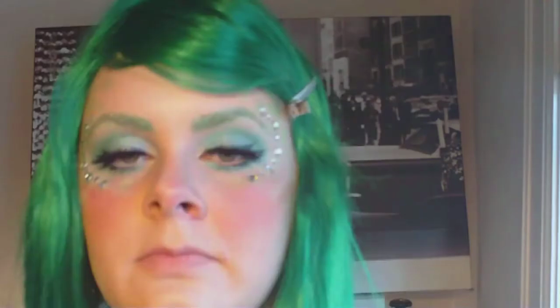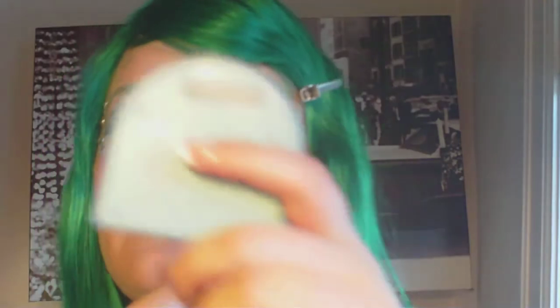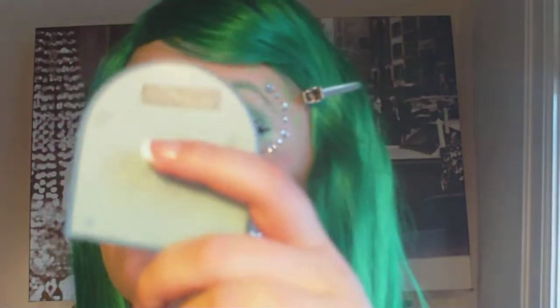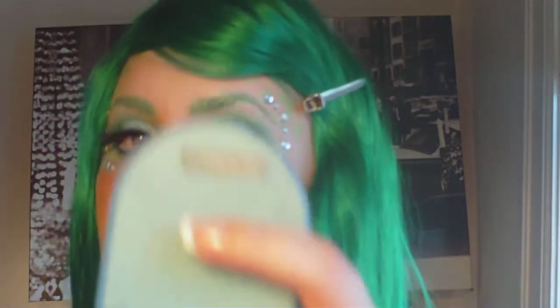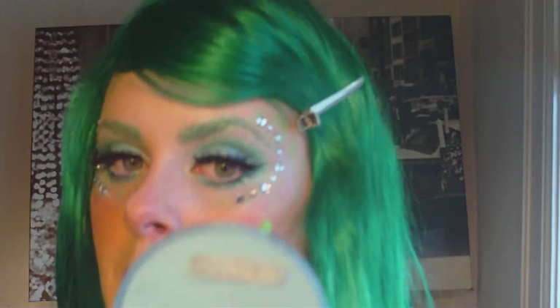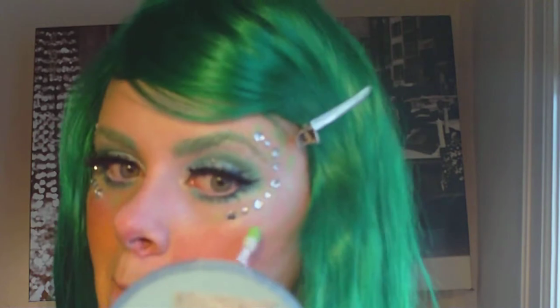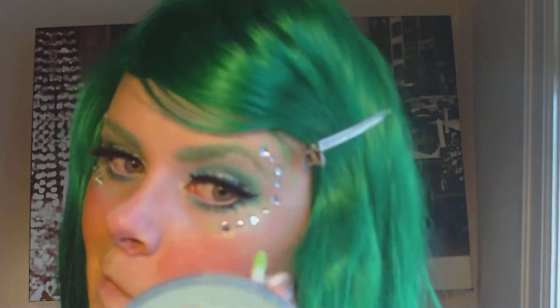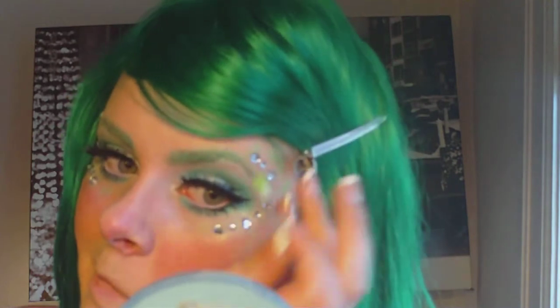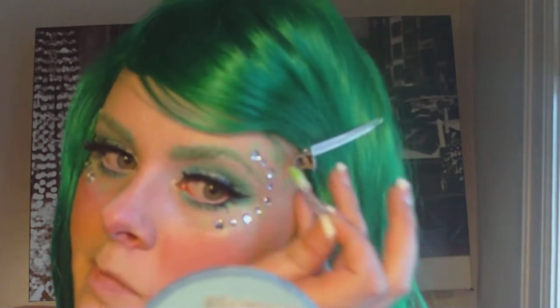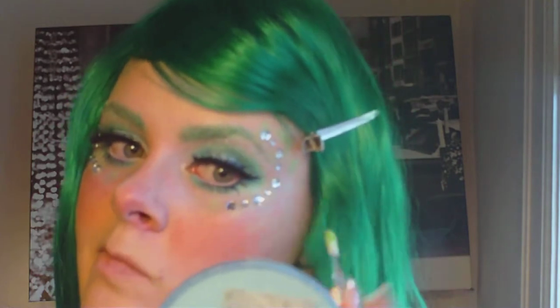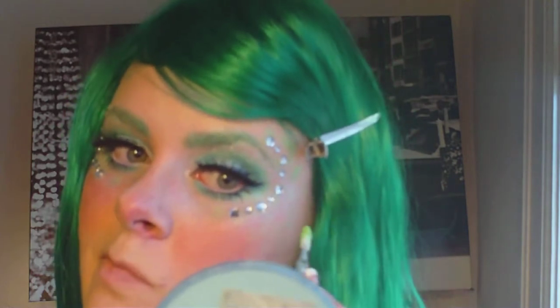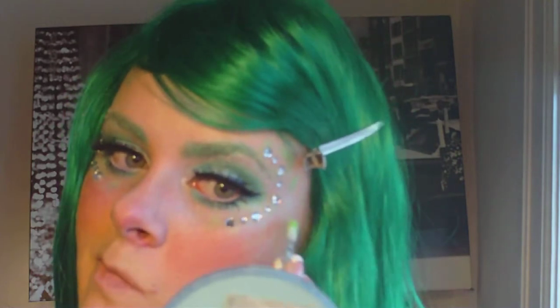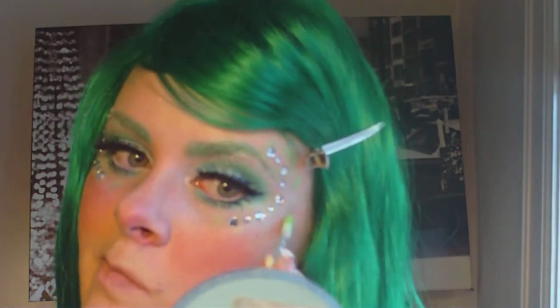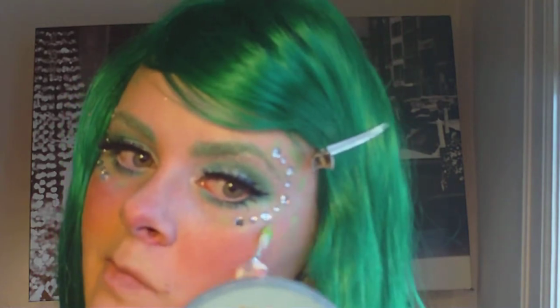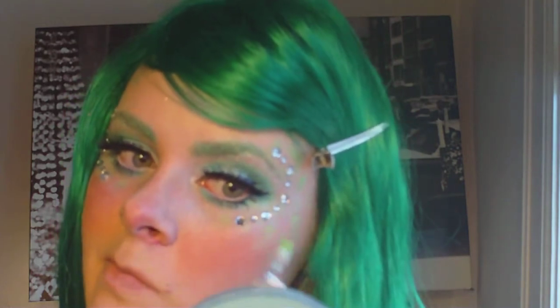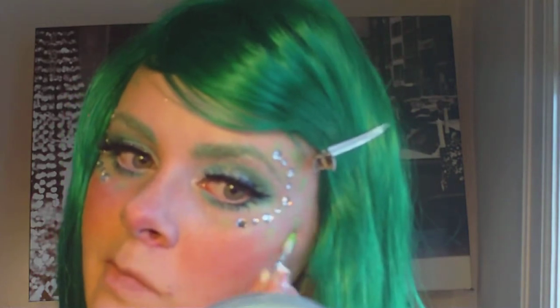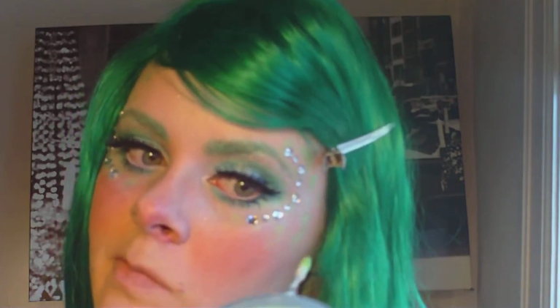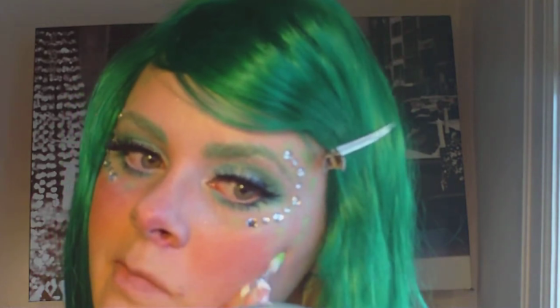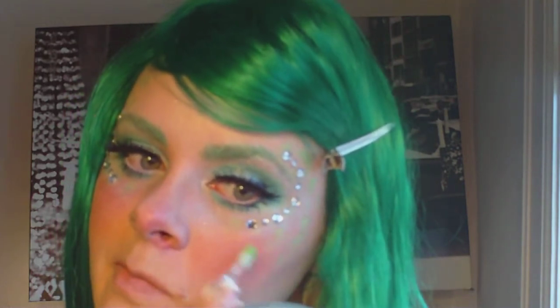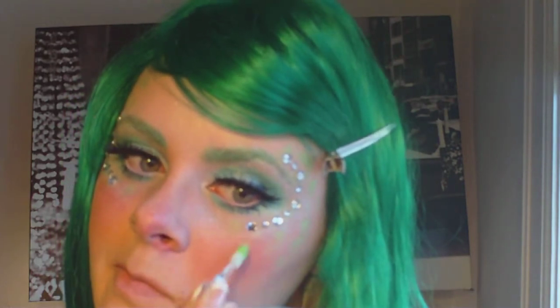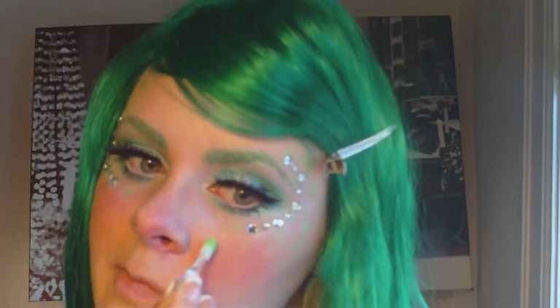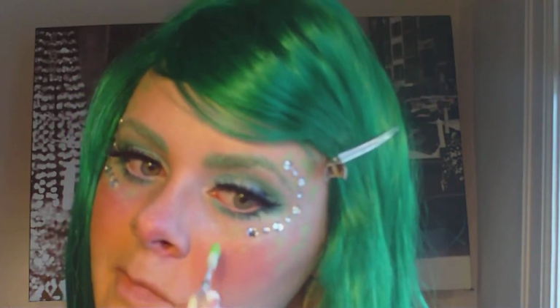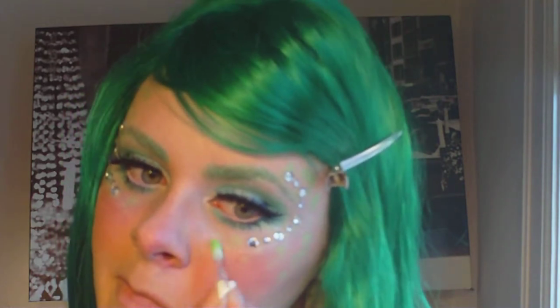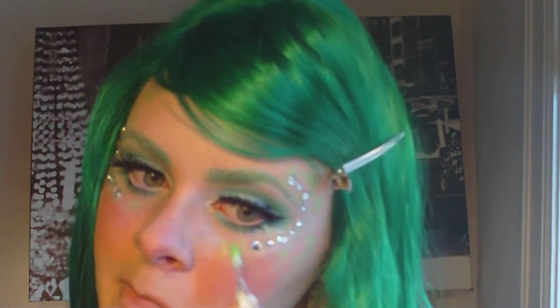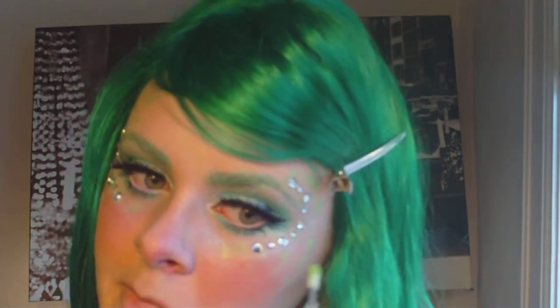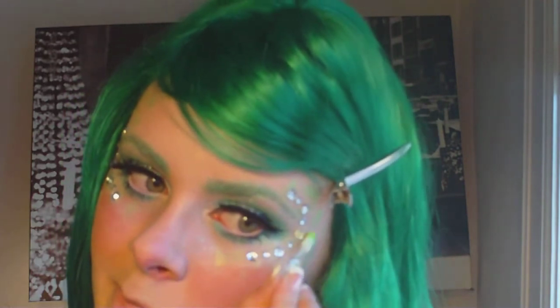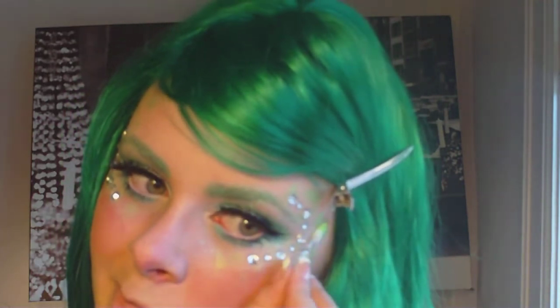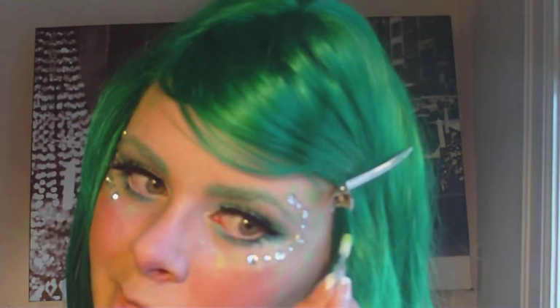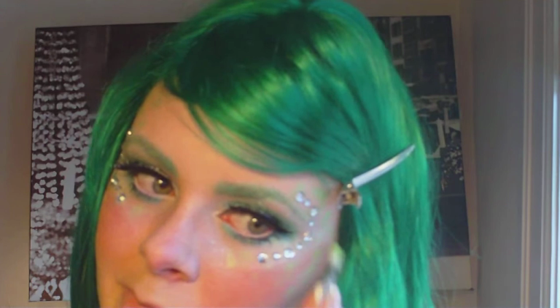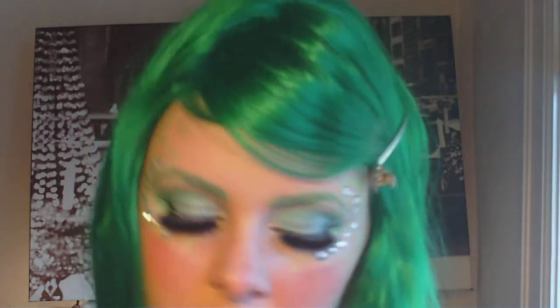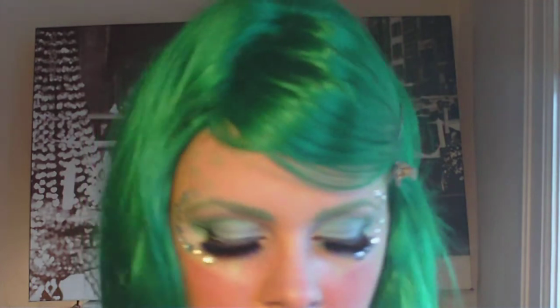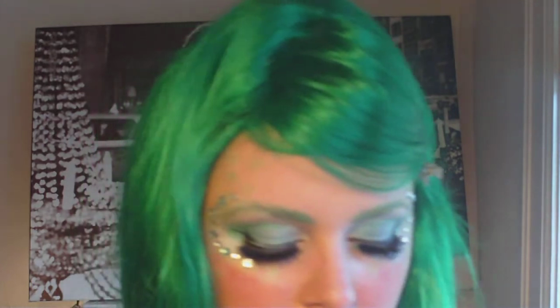If you have any touch-ups that you need to do, do them now. I just needed to add a little more scales and kind of brighten them up a bit.